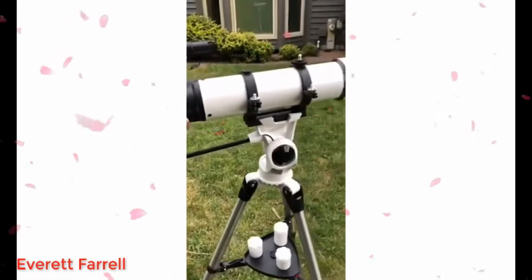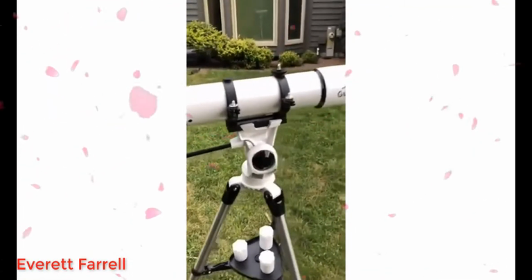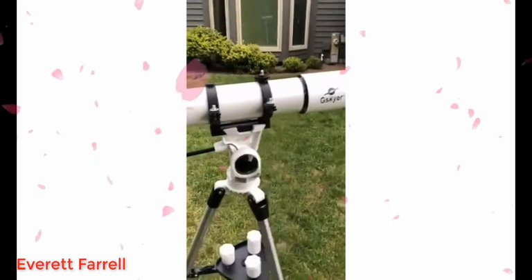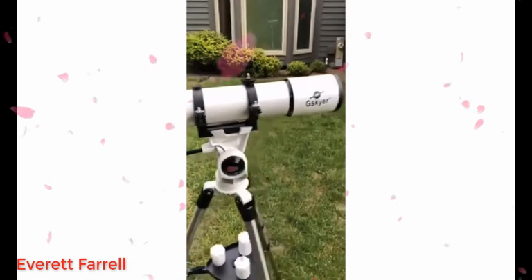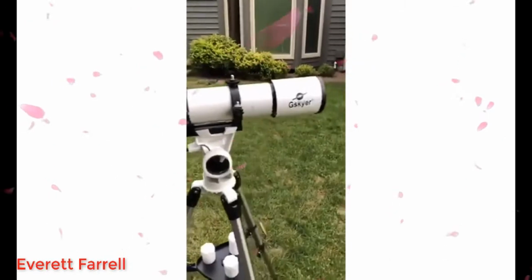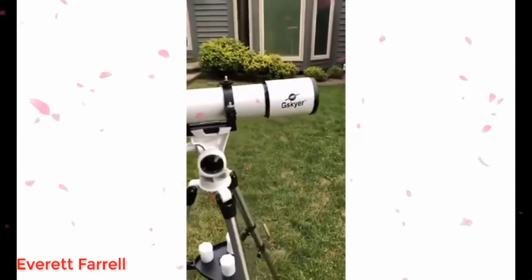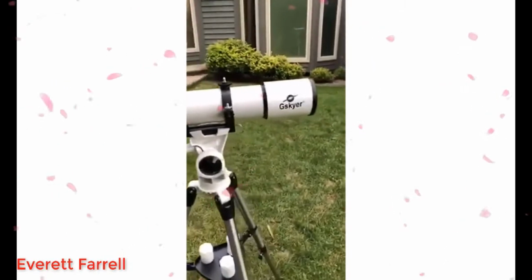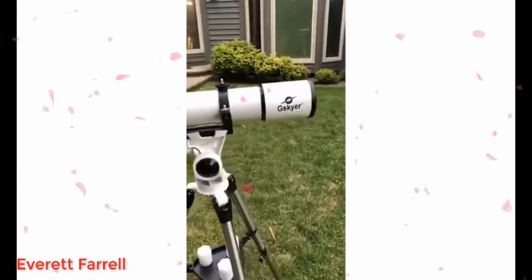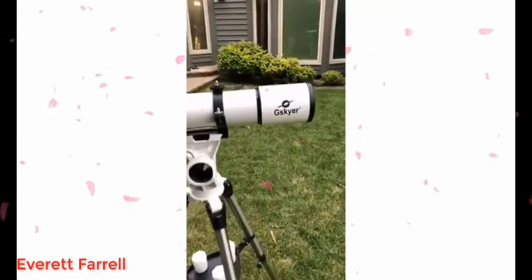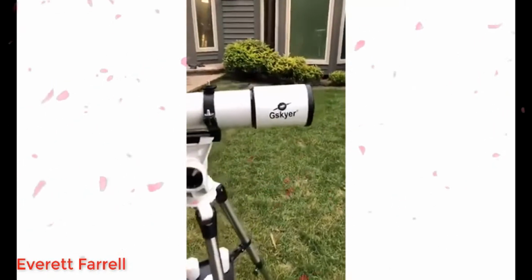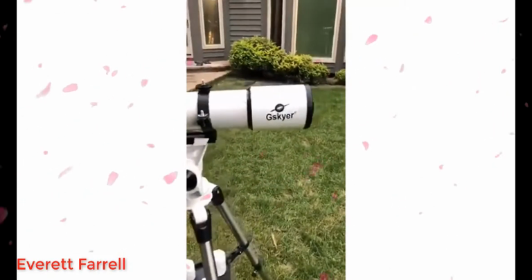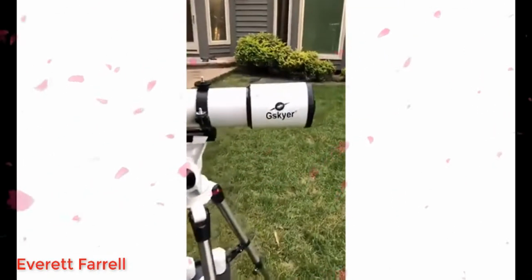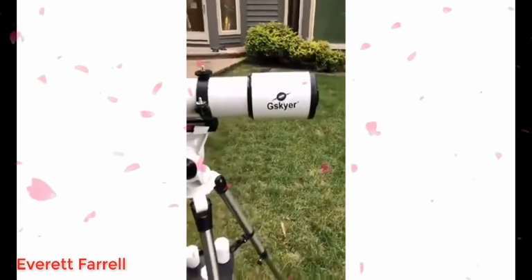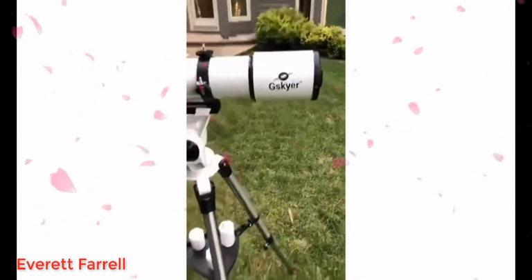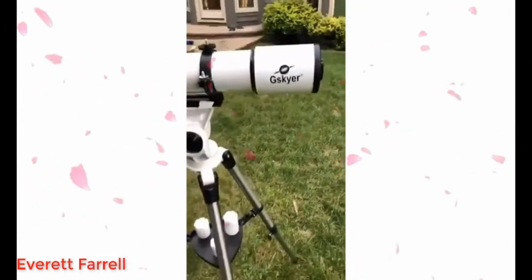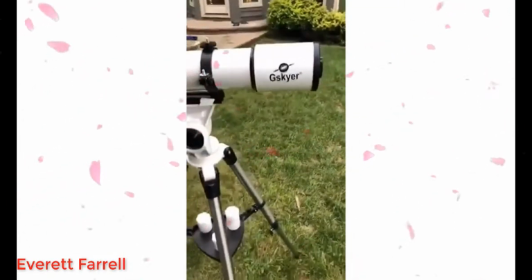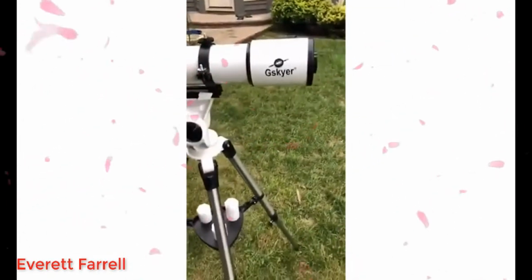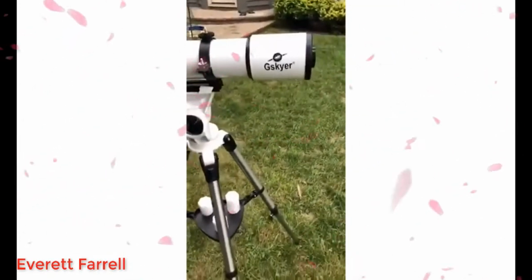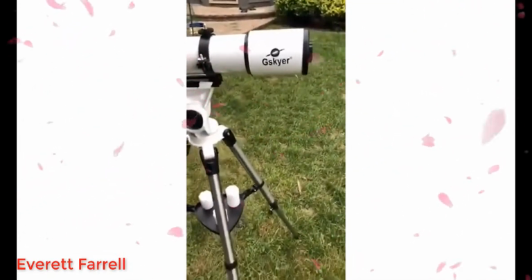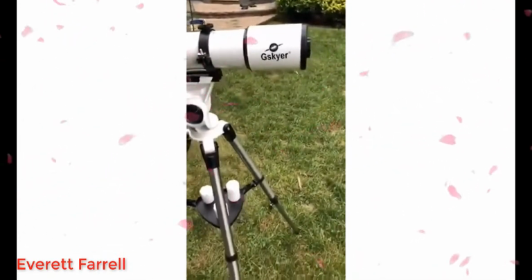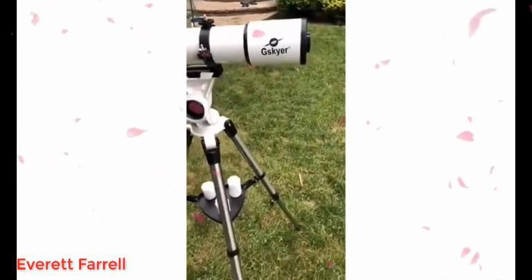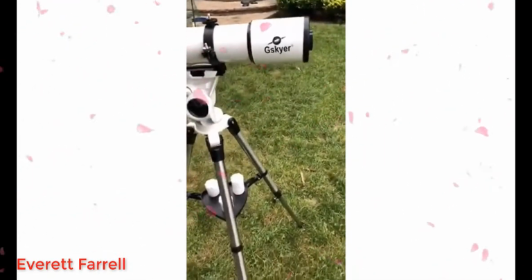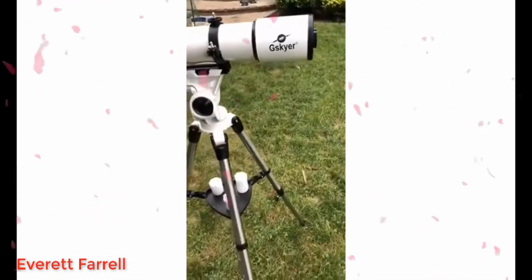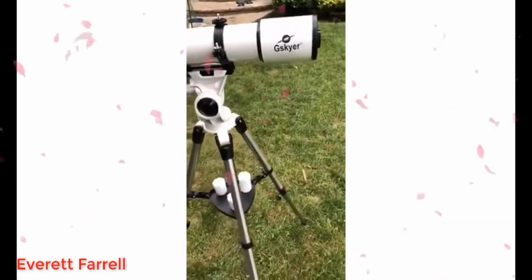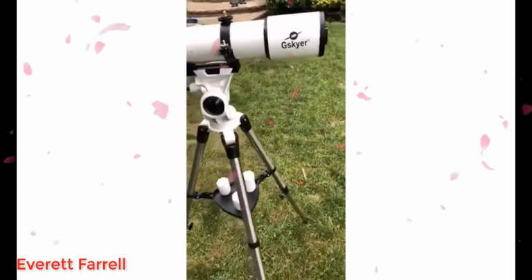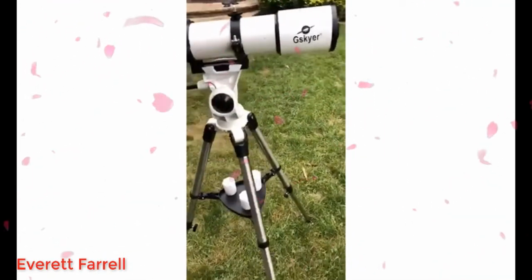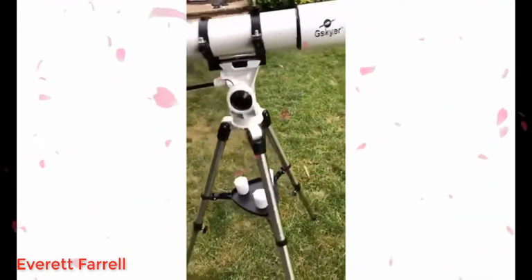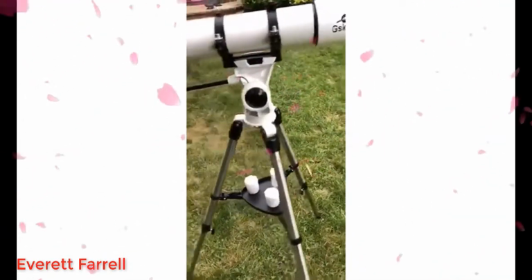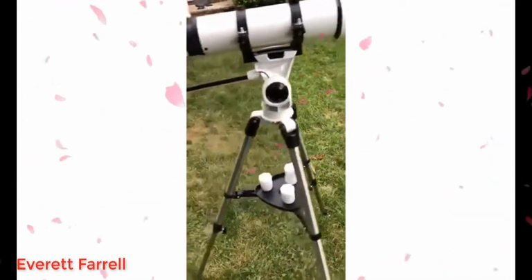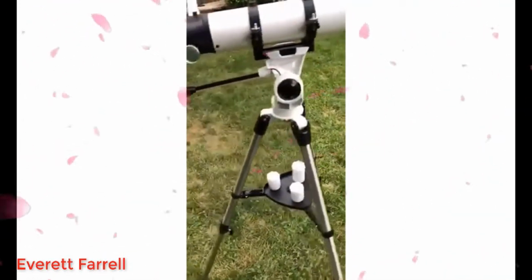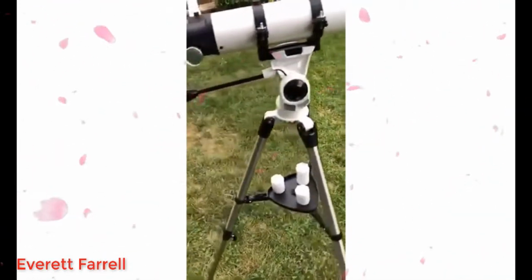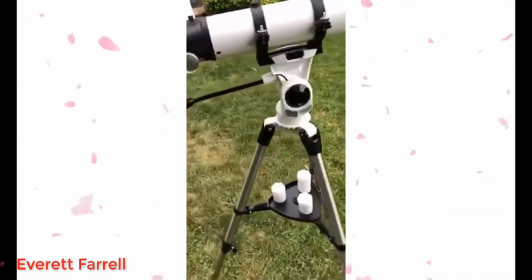I just bought this telescope a couple days ago, set it up, and used it last night.